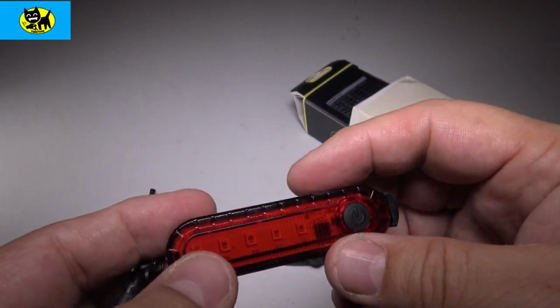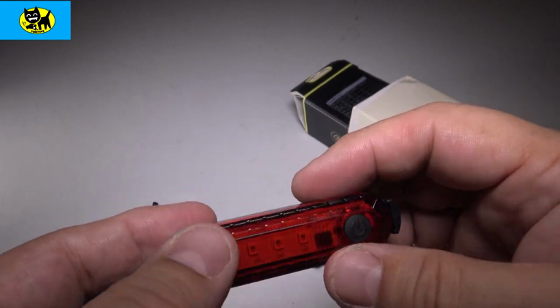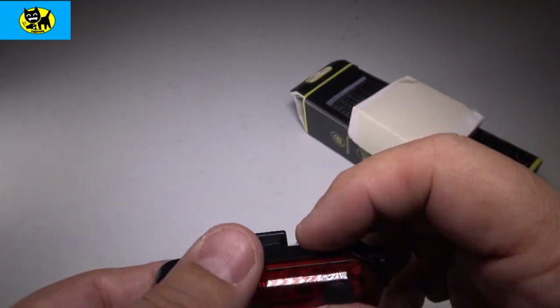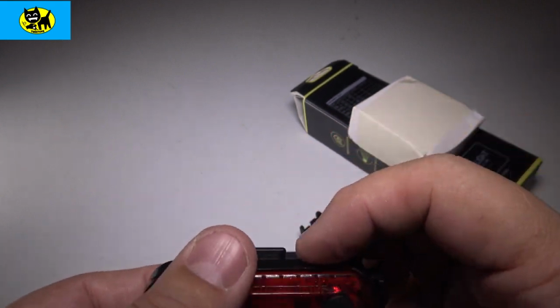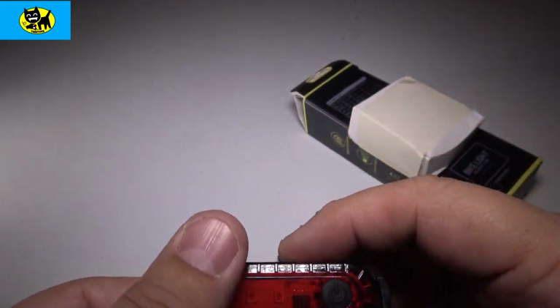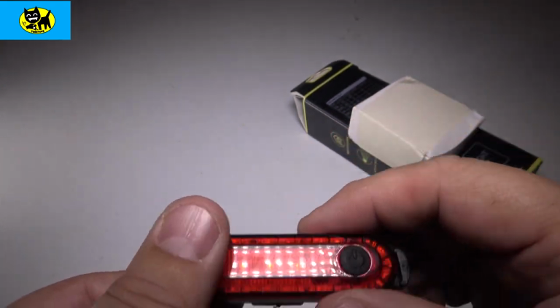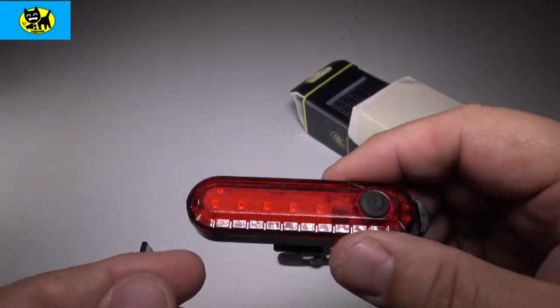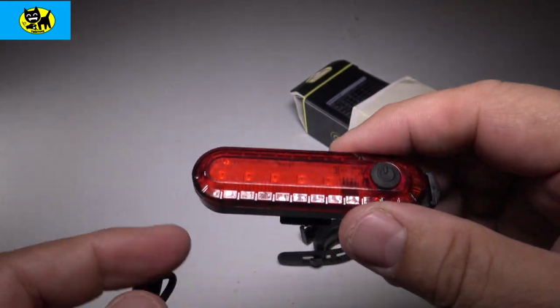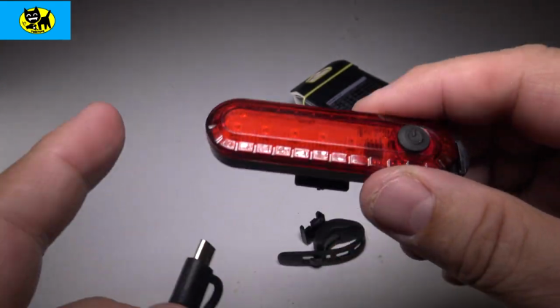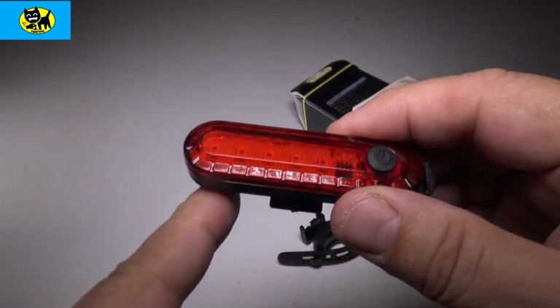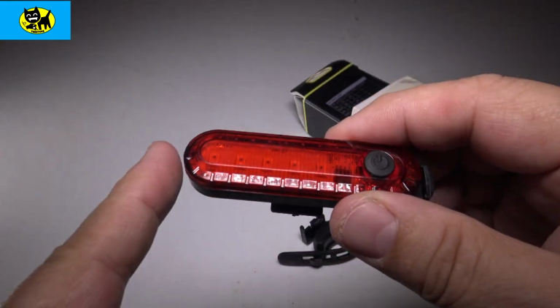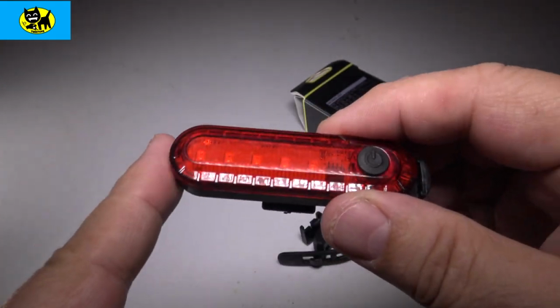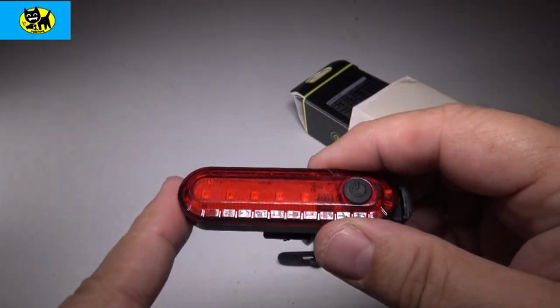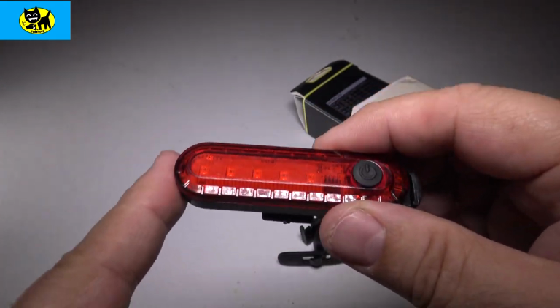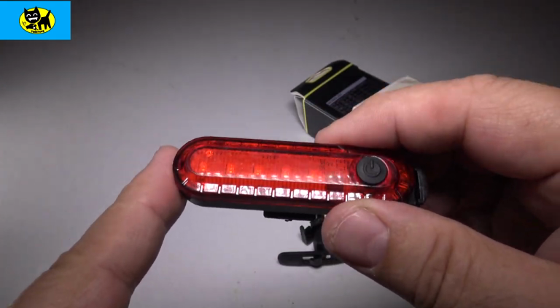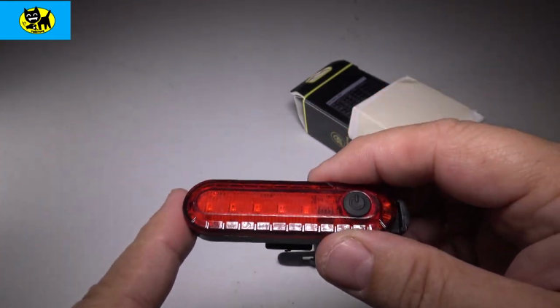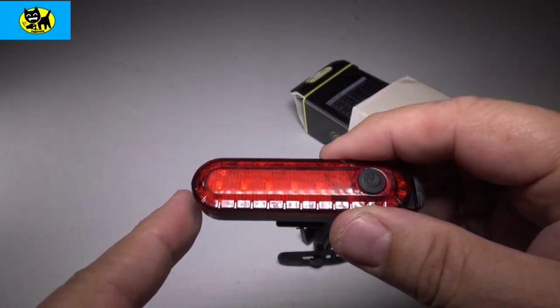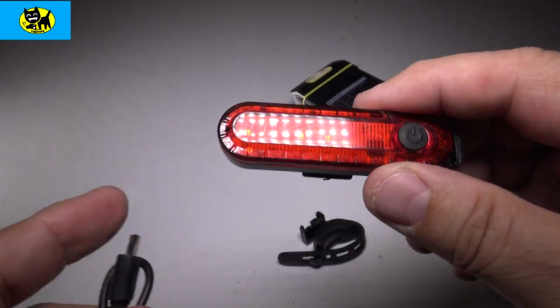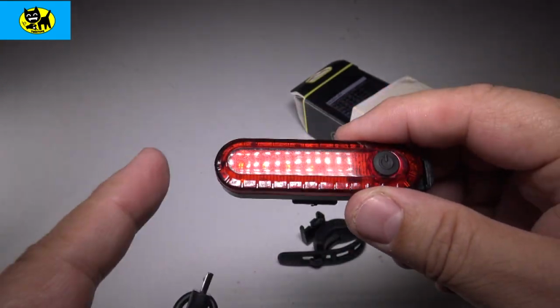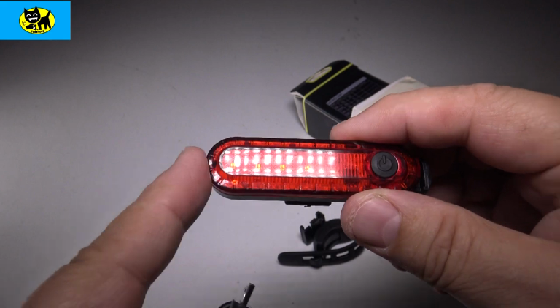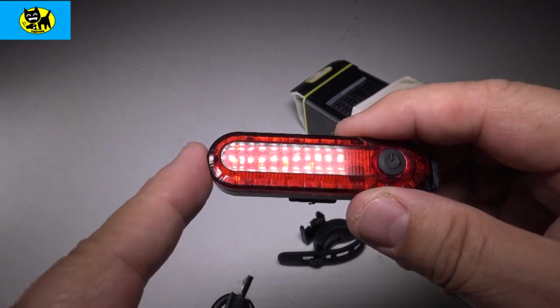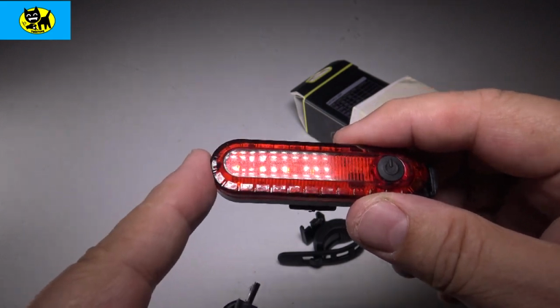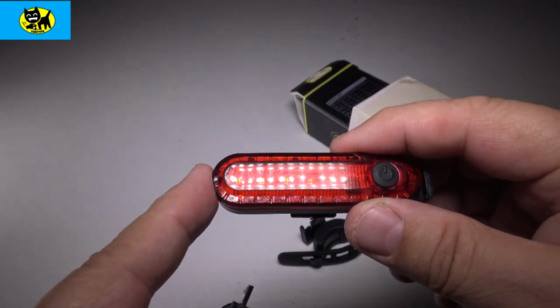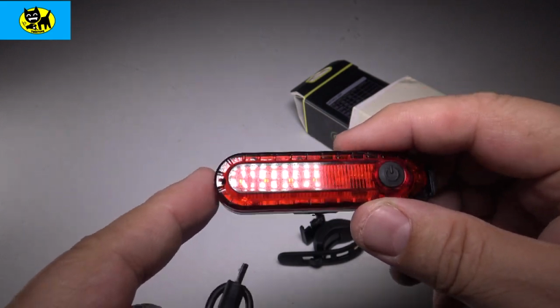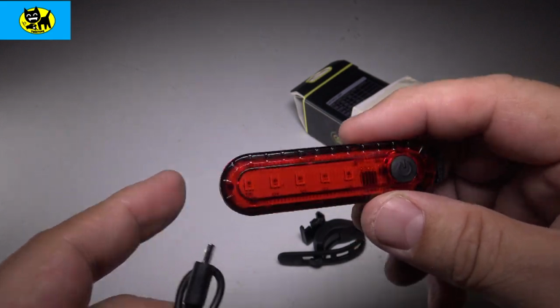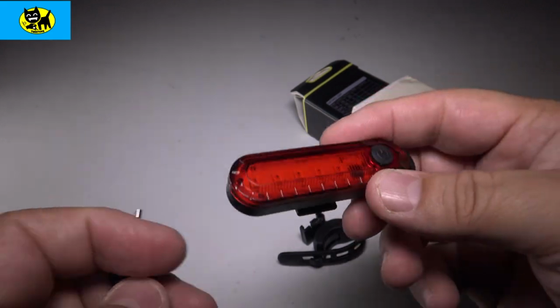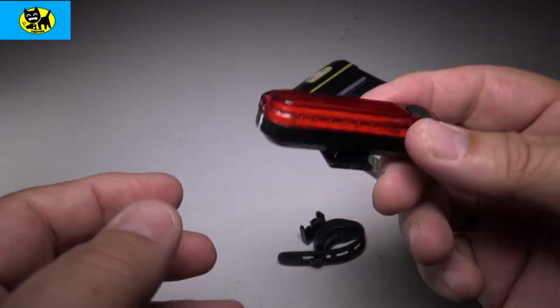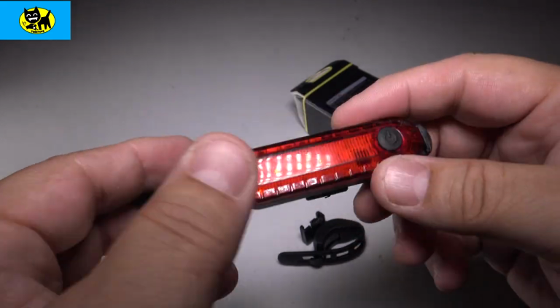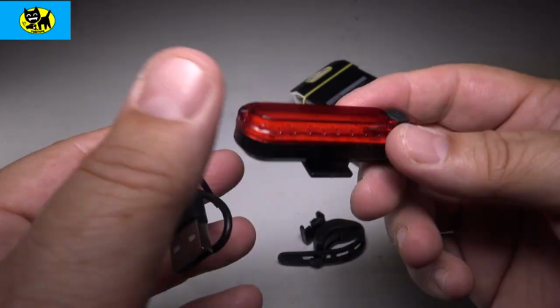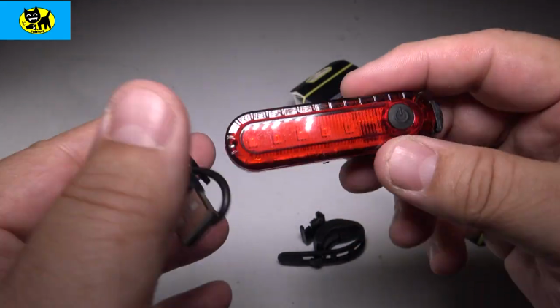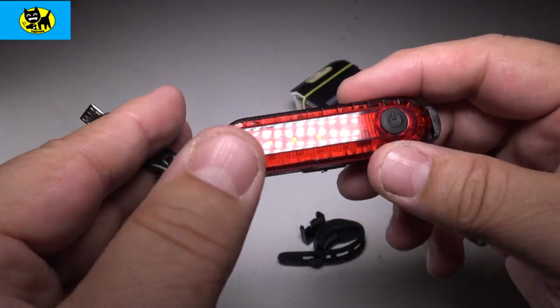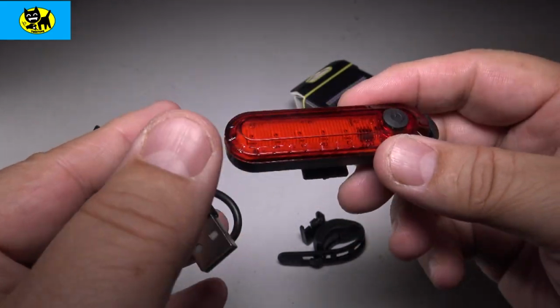So very easy to plug in and charge, and there are a lot more modes than I expected from just a little reflector light. It's really cool, and this will help you be seen in the dark — and that's the important factor.